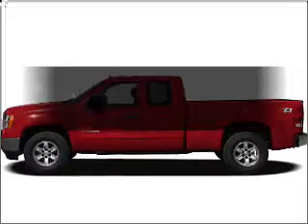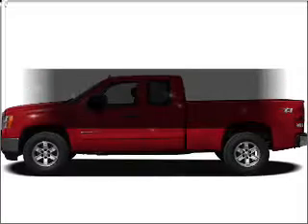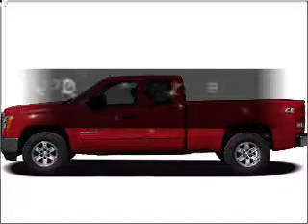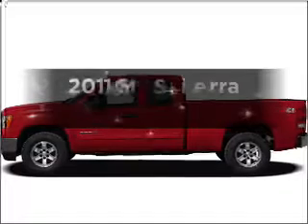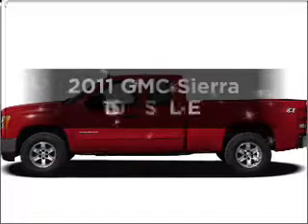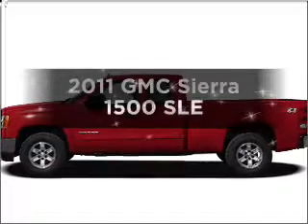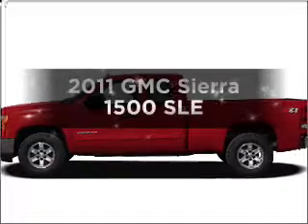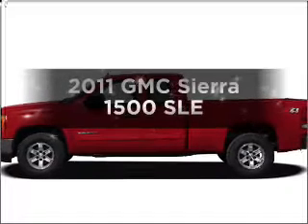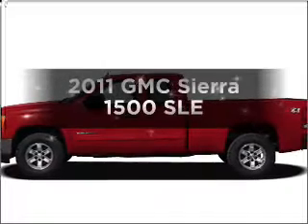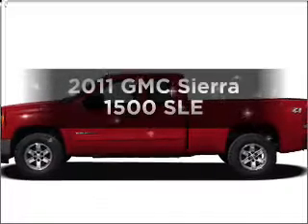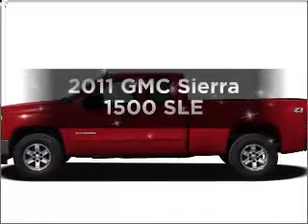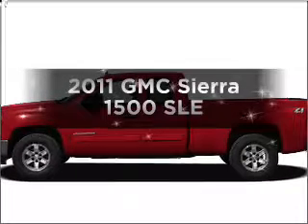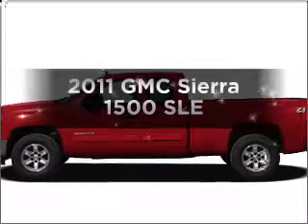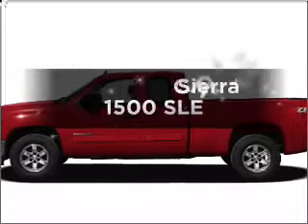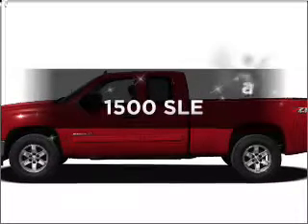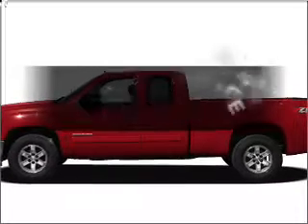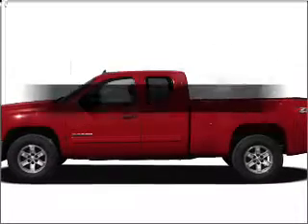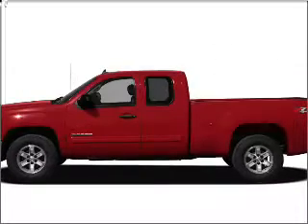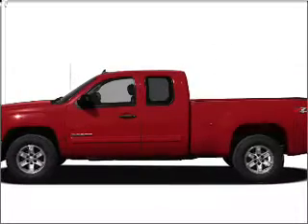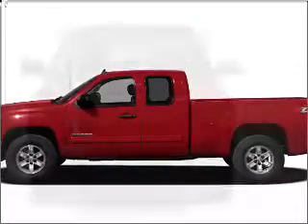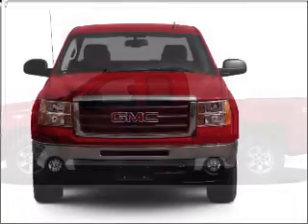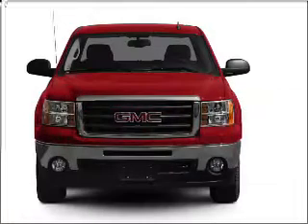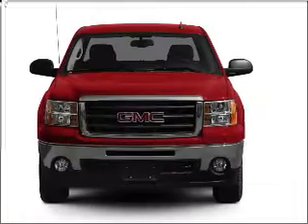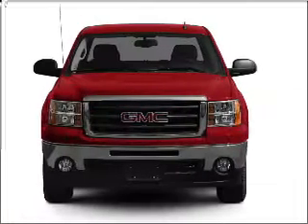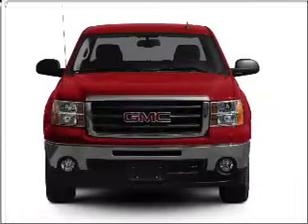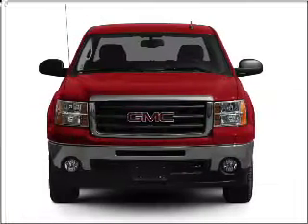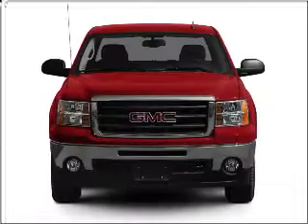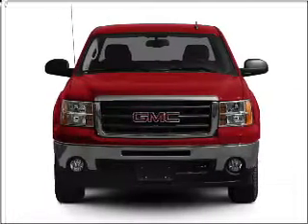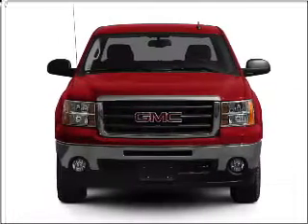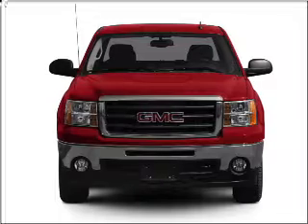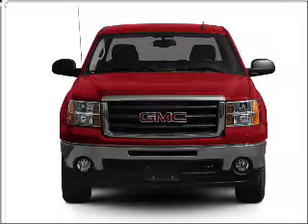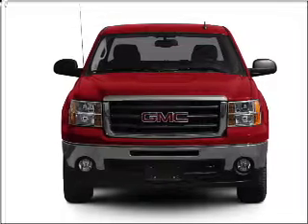Presenting the 2011 GMC Sierra 1500. If you're looking for a first-rate auto, this one could be yours today.